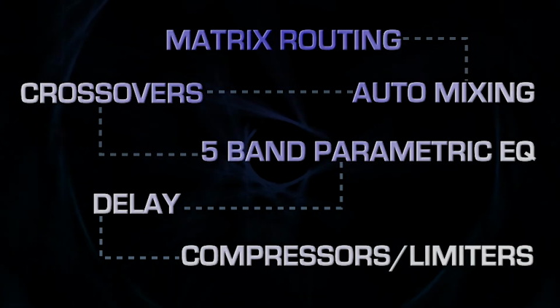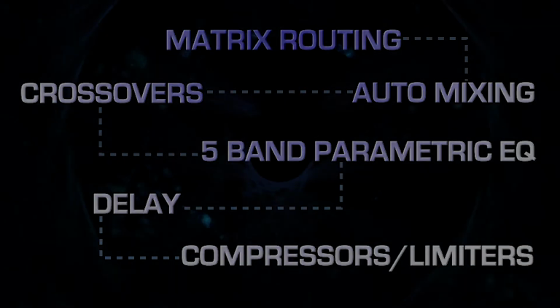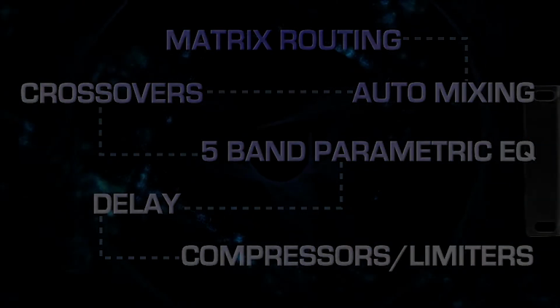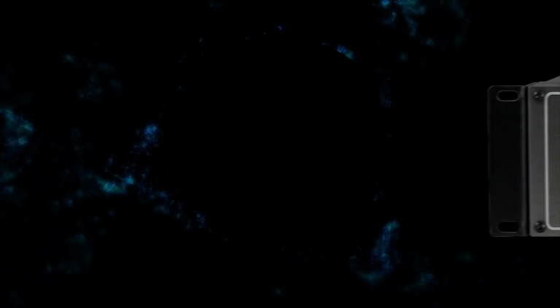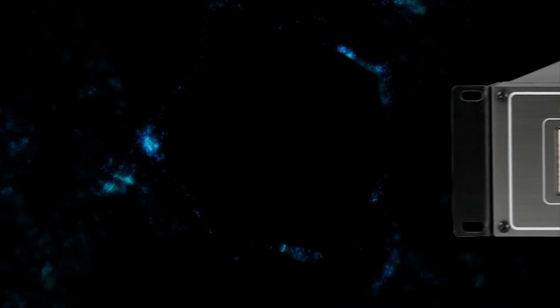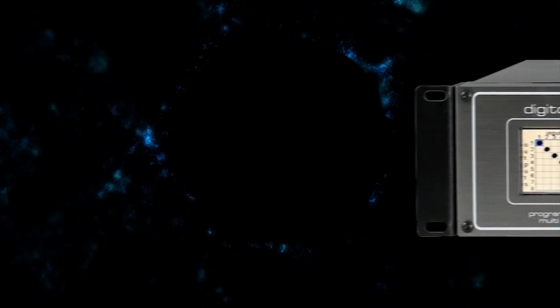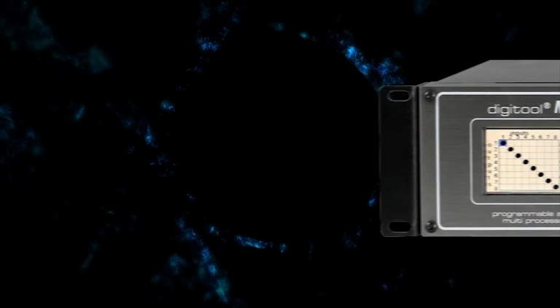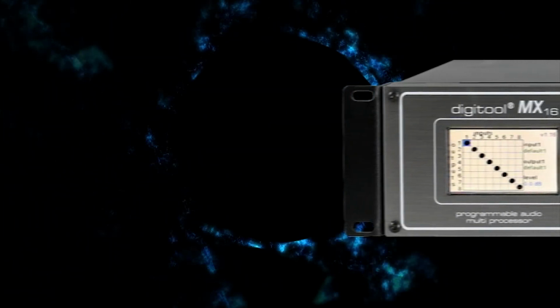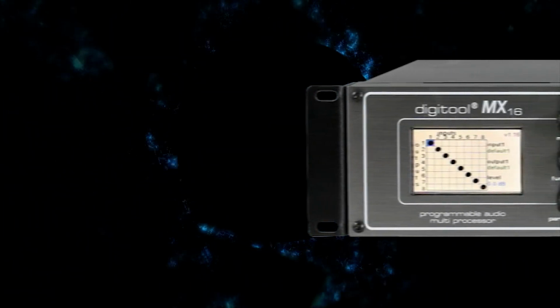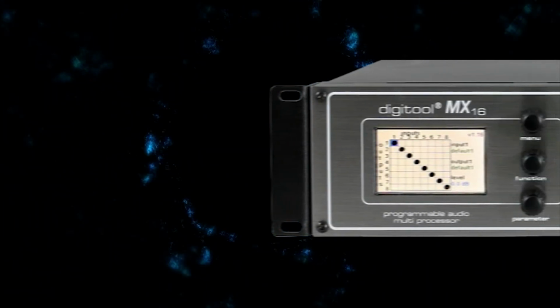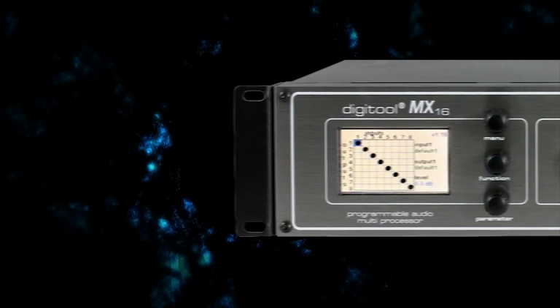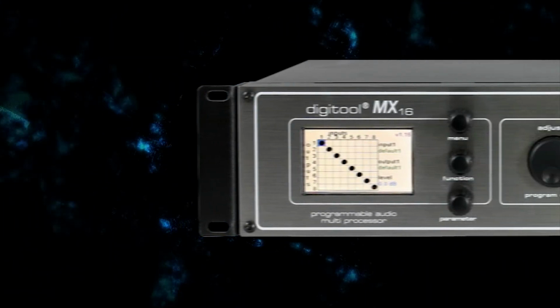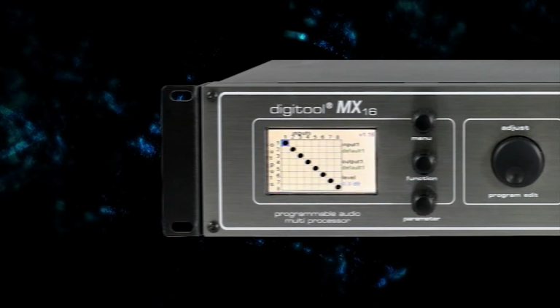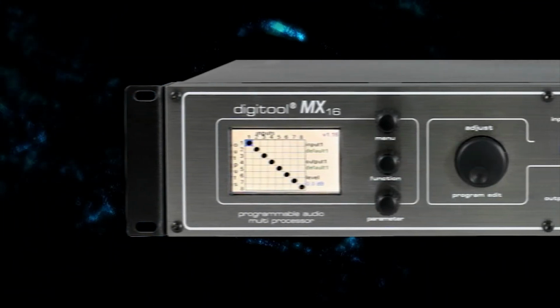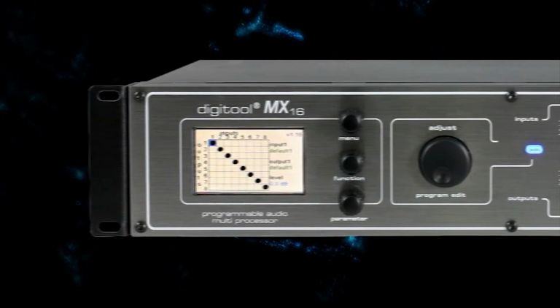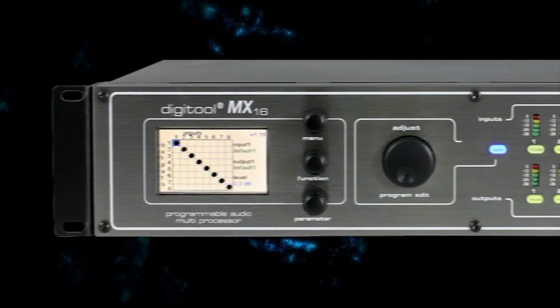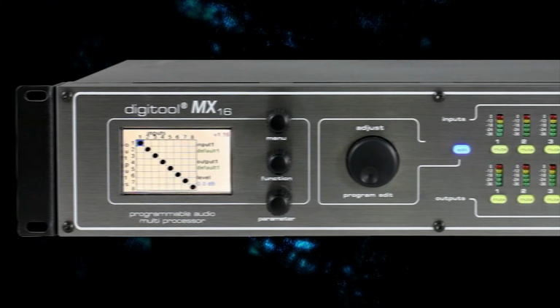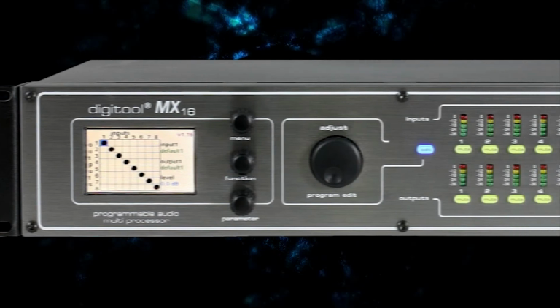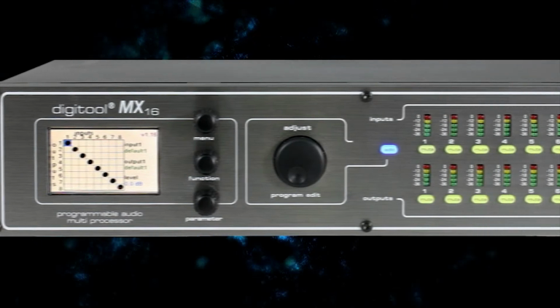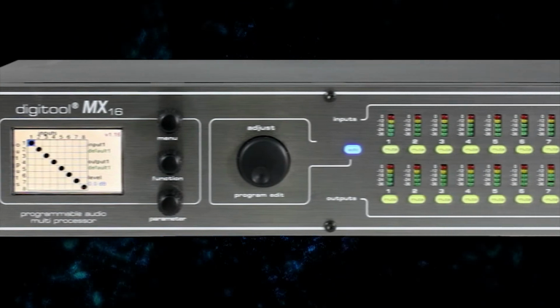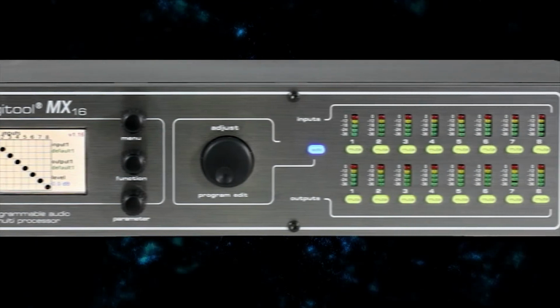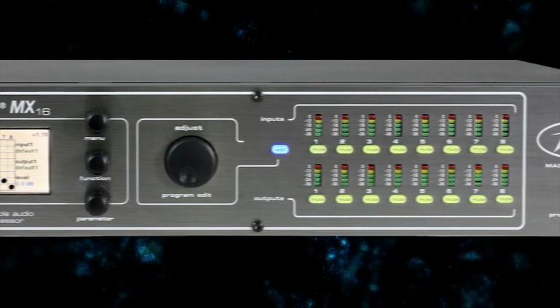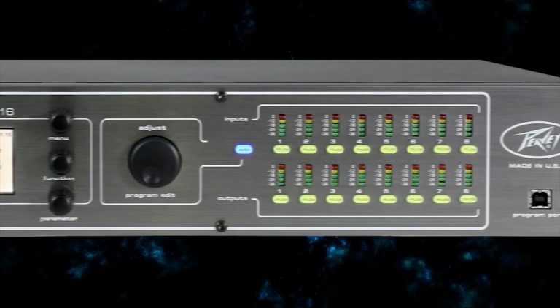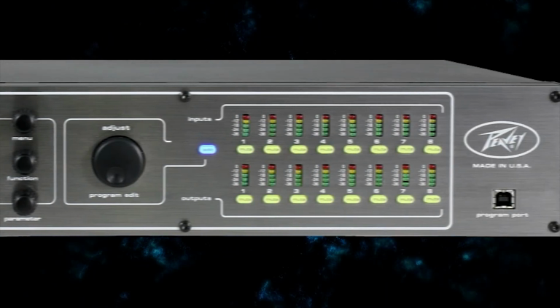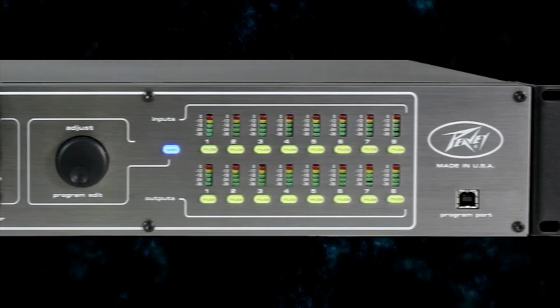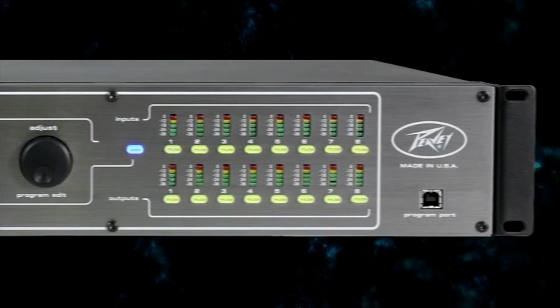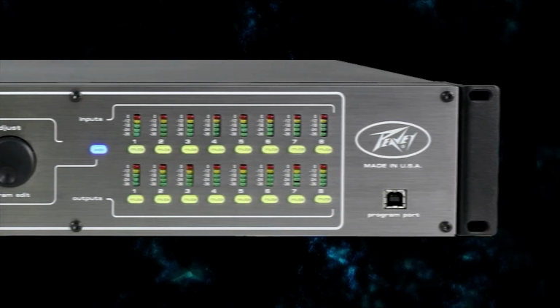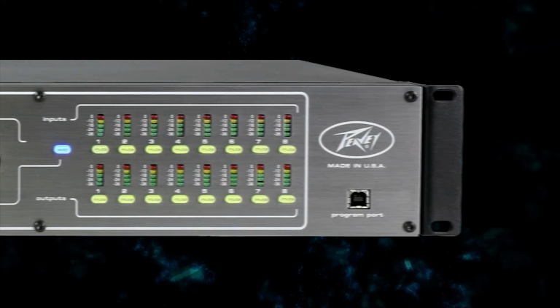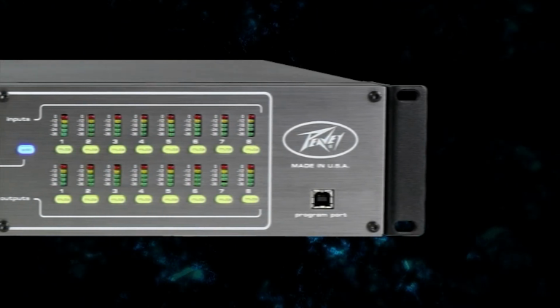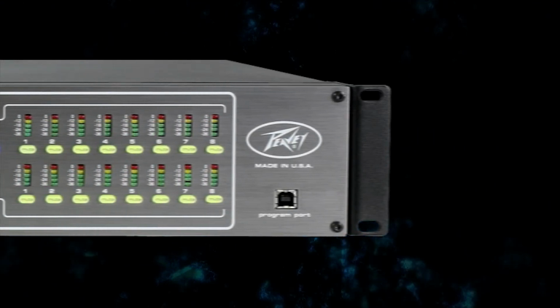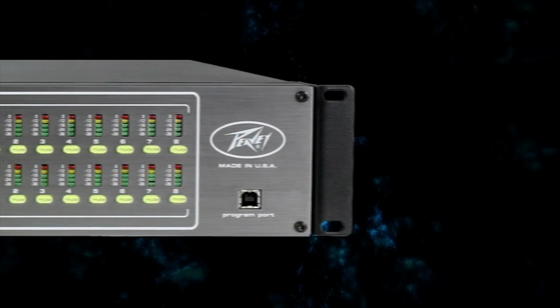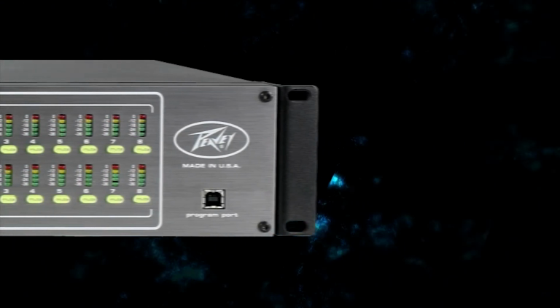The front panel features an illuminated color display, input and output channel mute switches, and function and parameter controls.